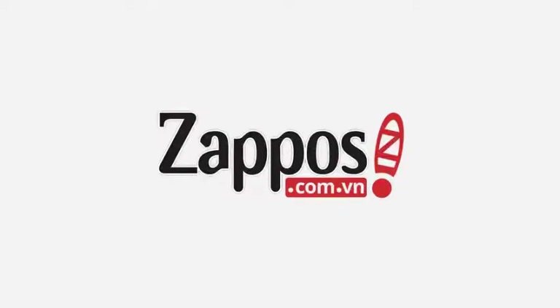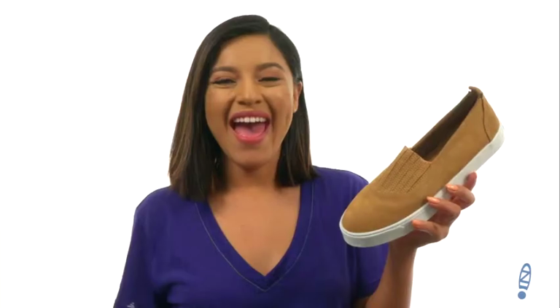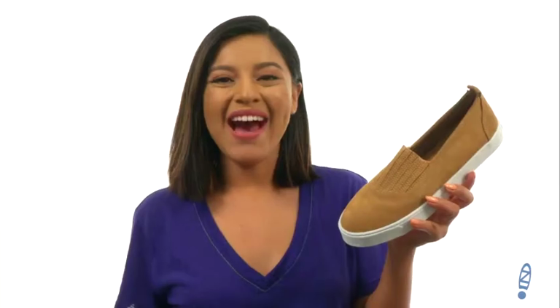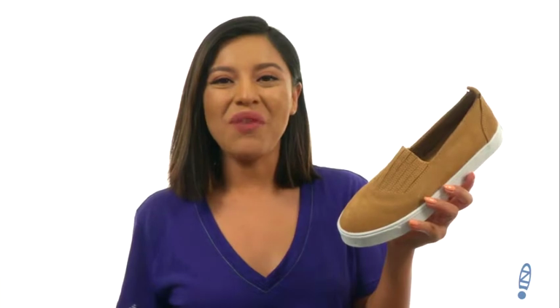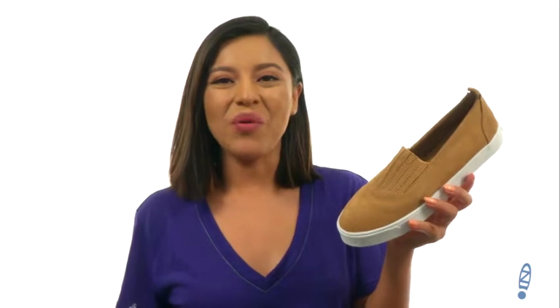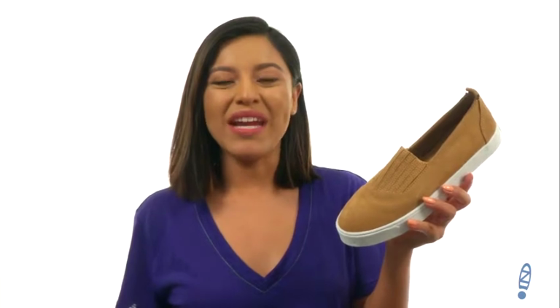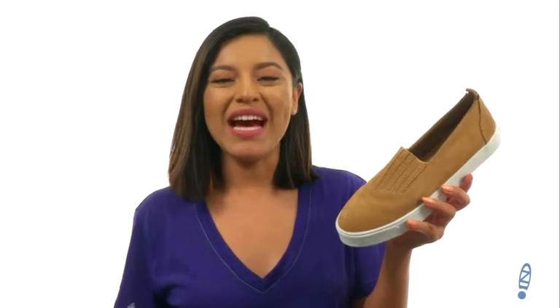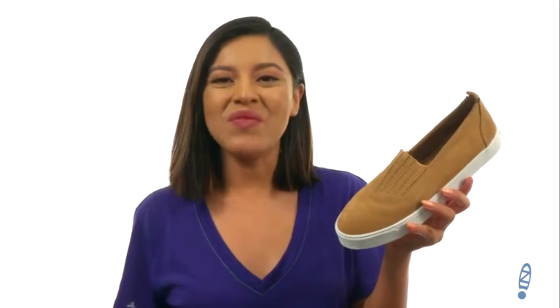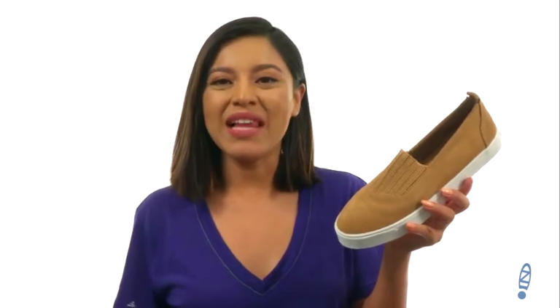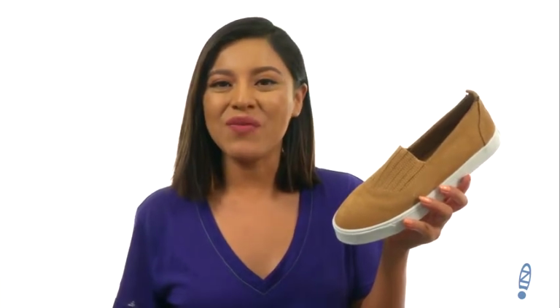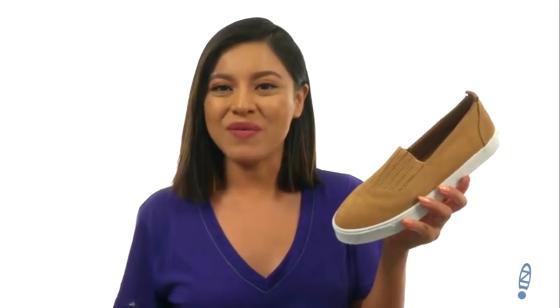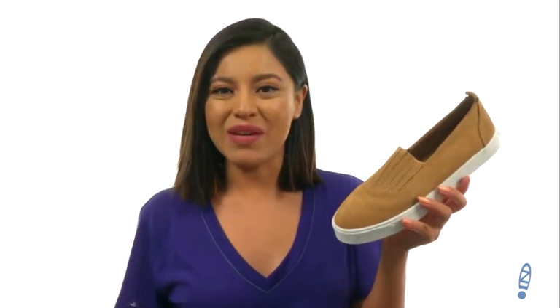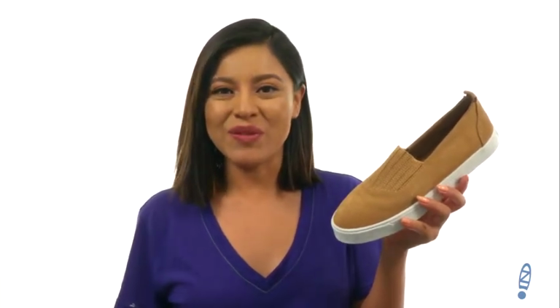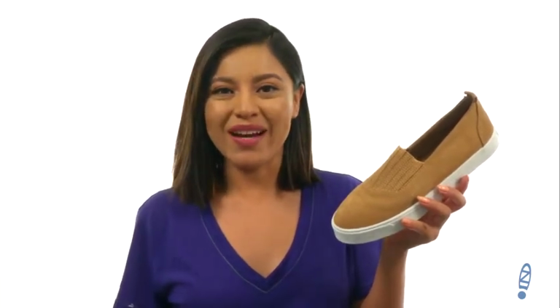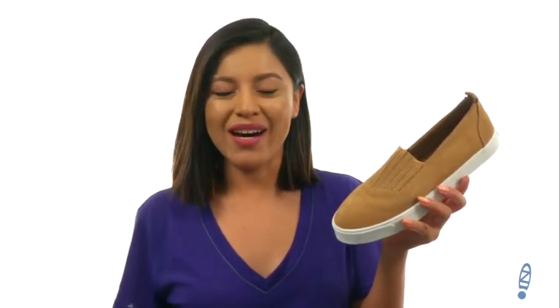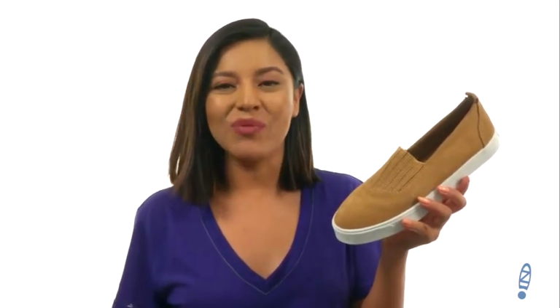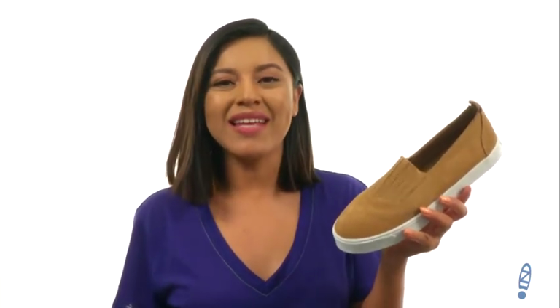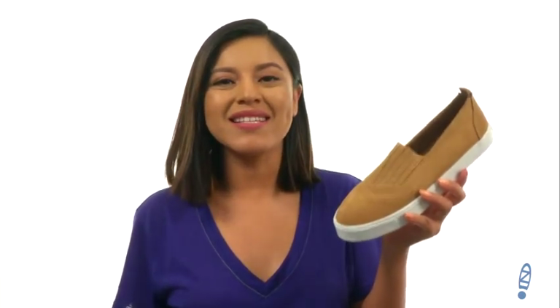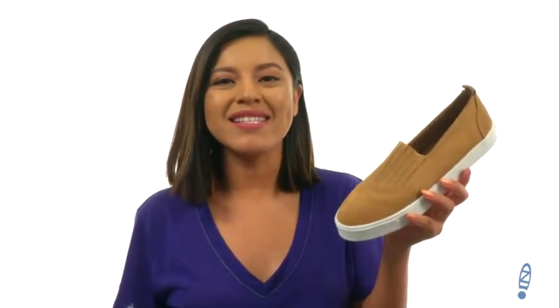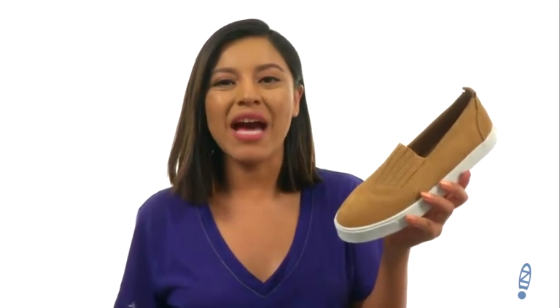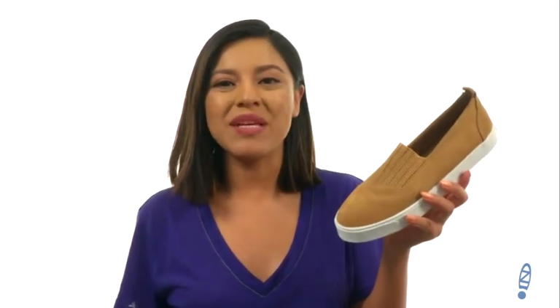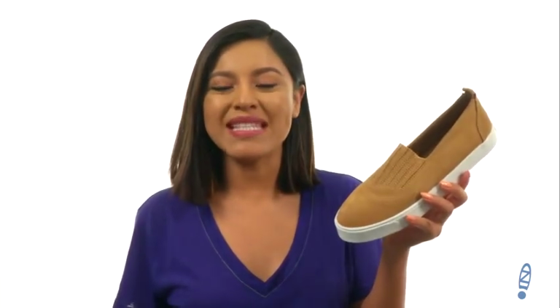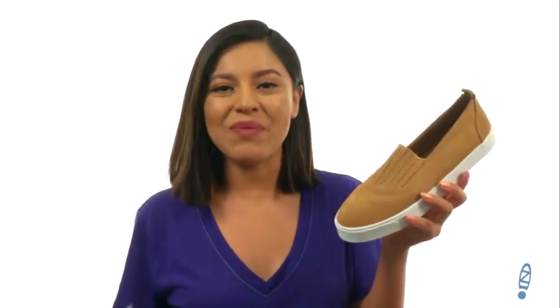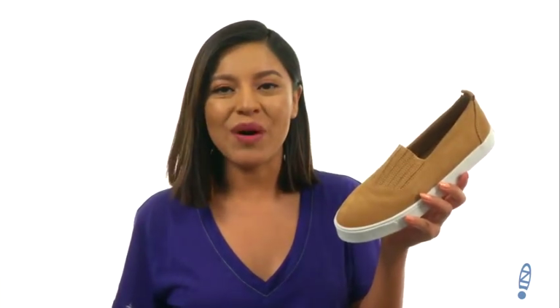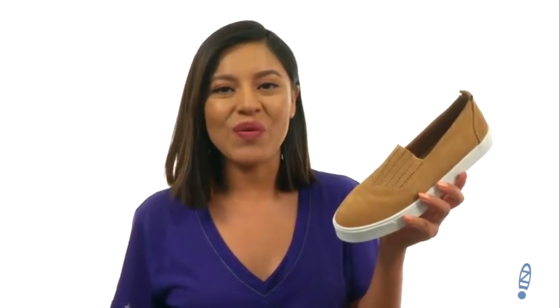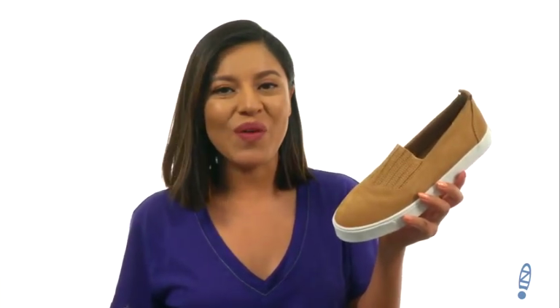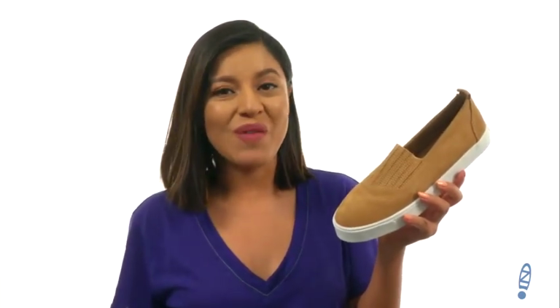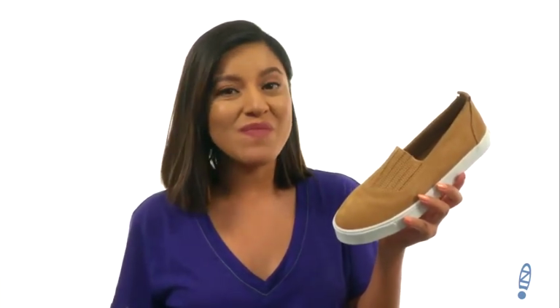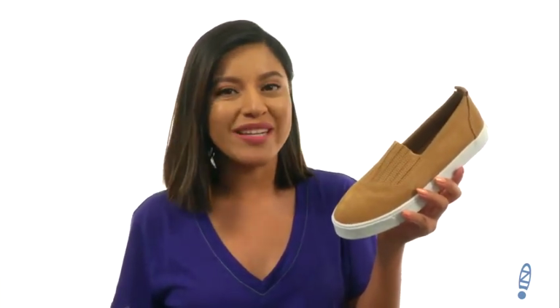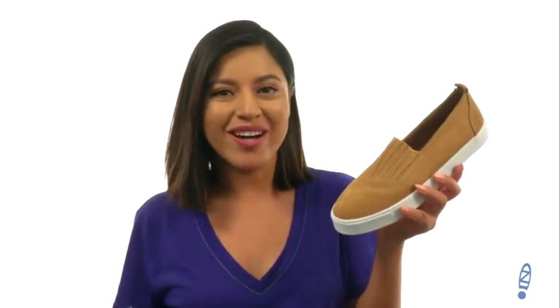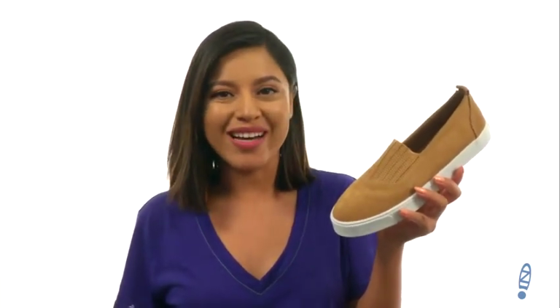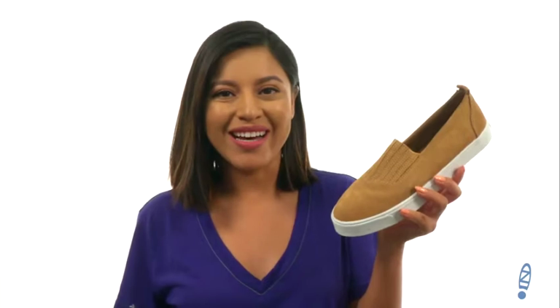Hi everyone, I'm Nelly from Zappos.com and this is the Gabby Slip-On from Minnetonka.